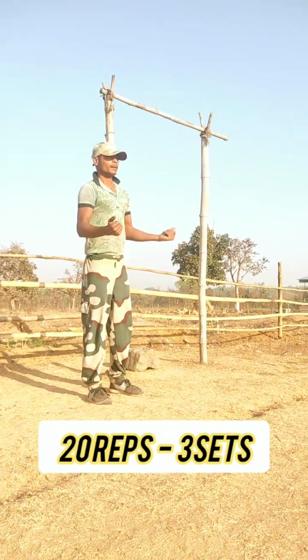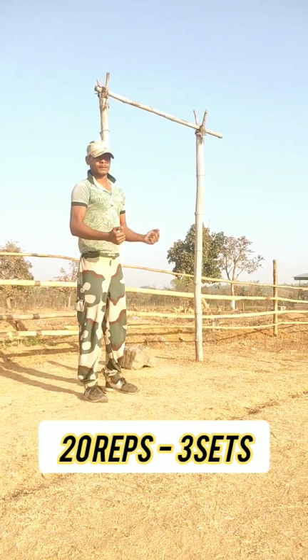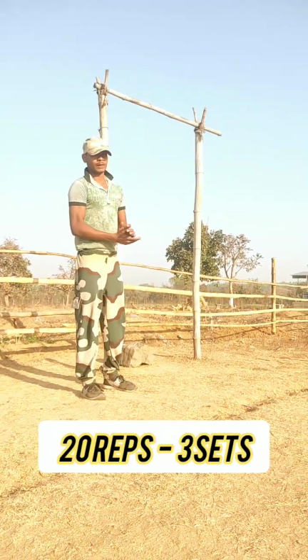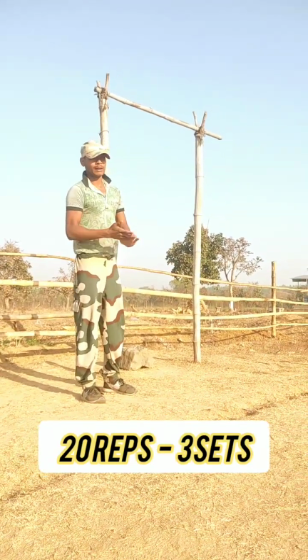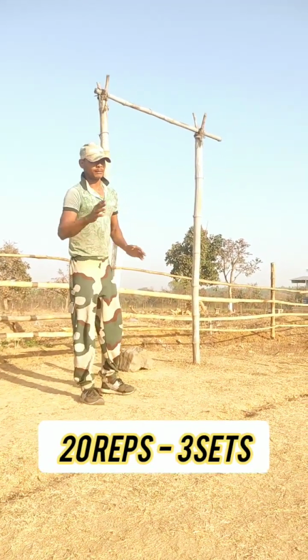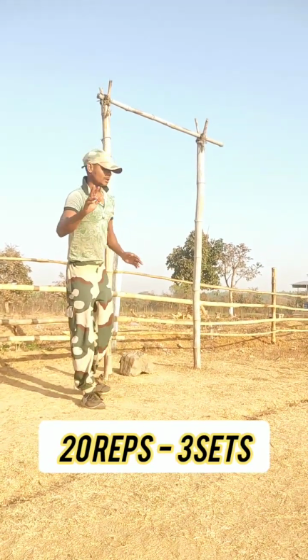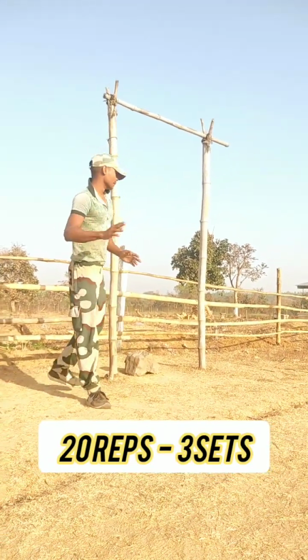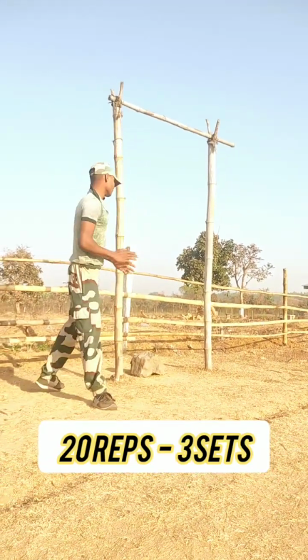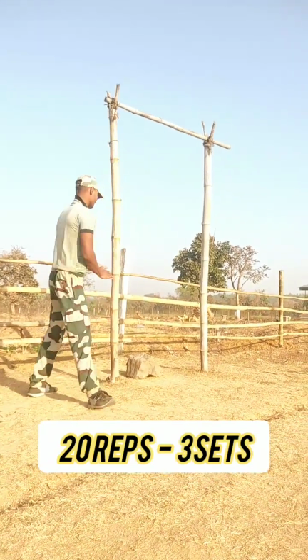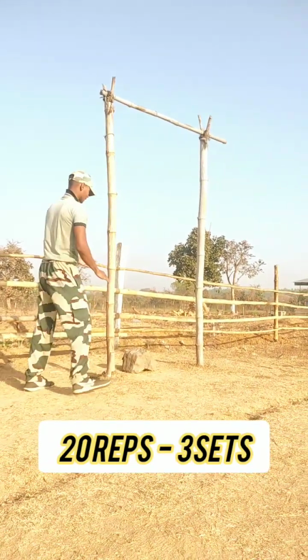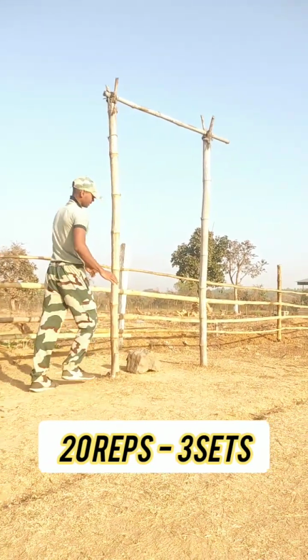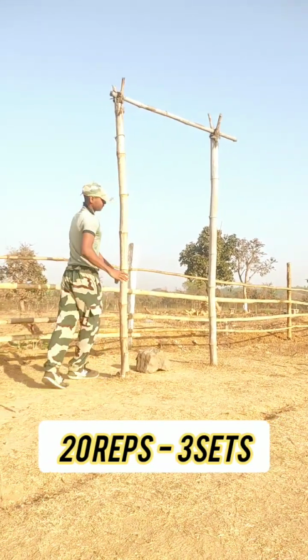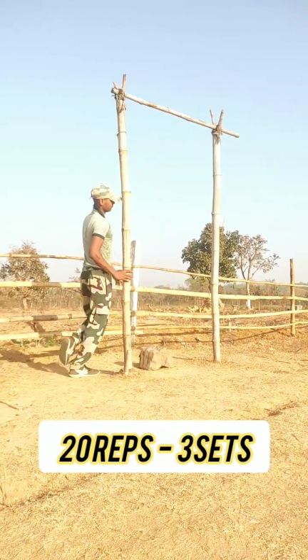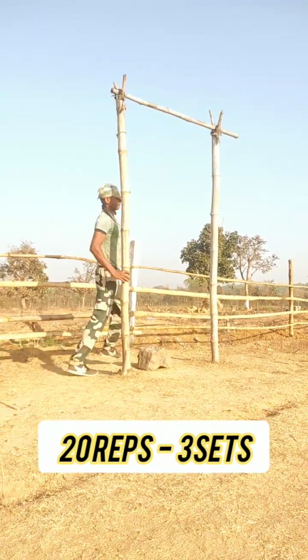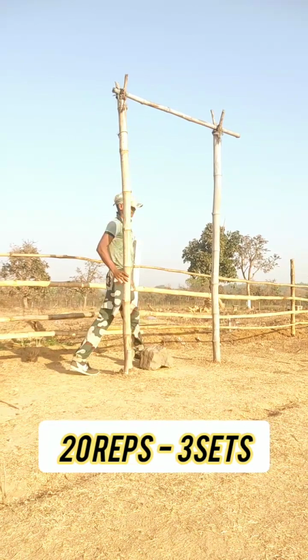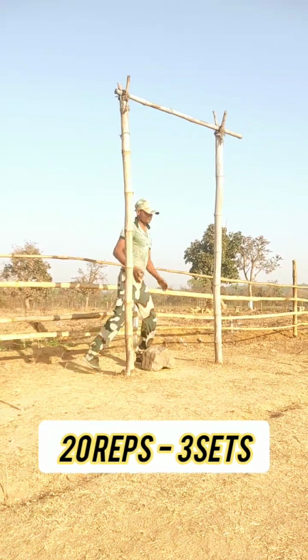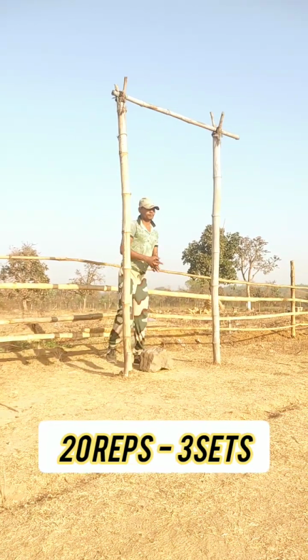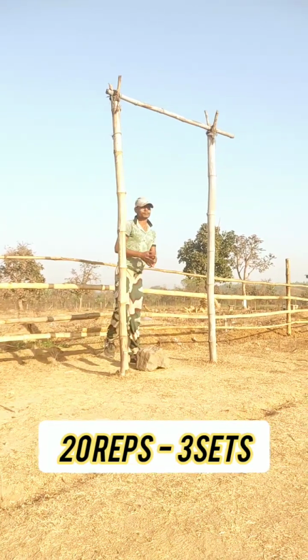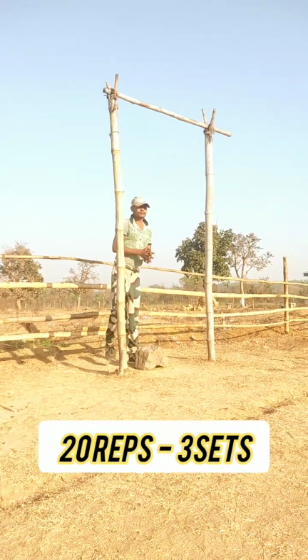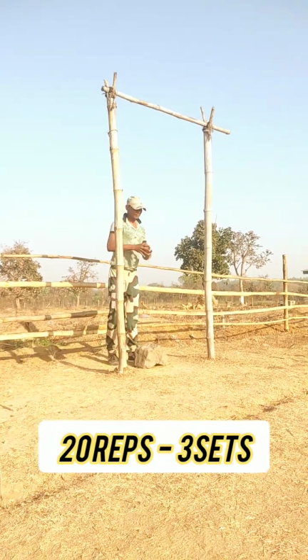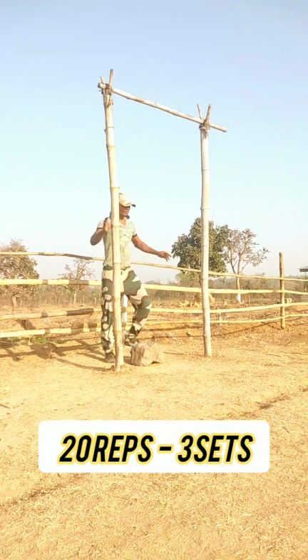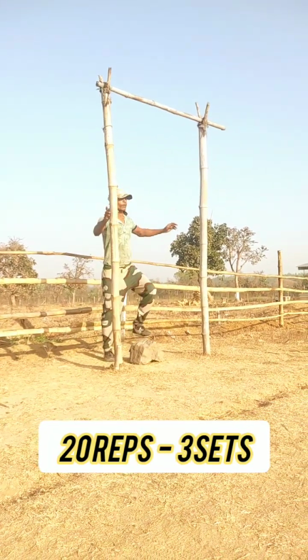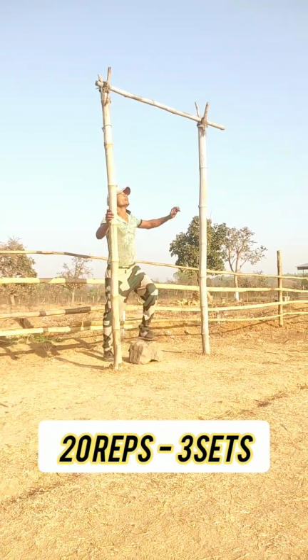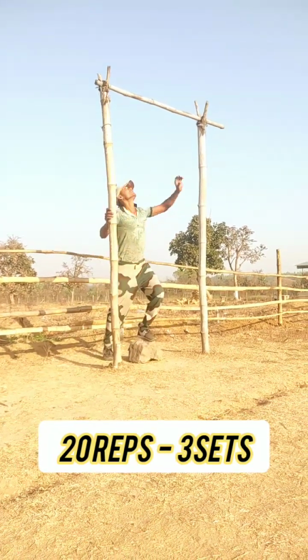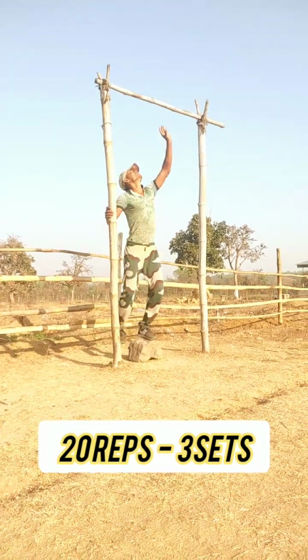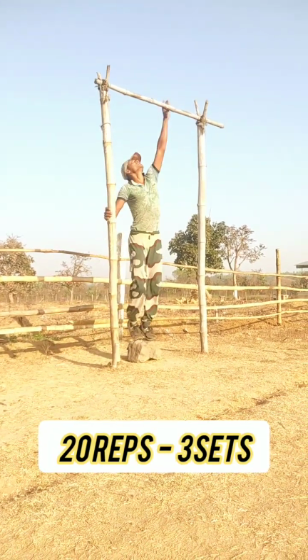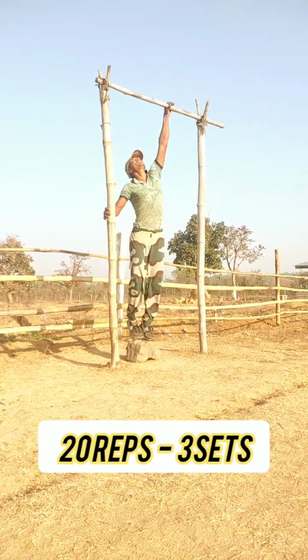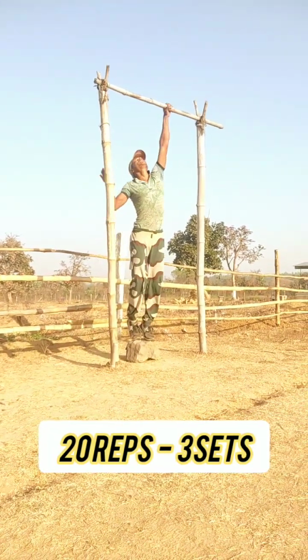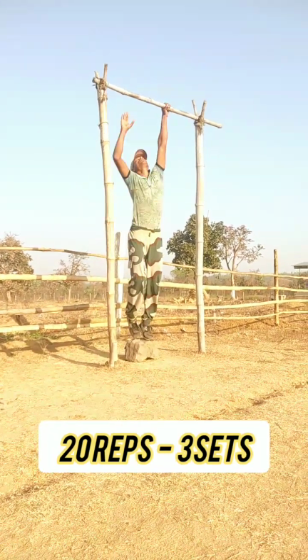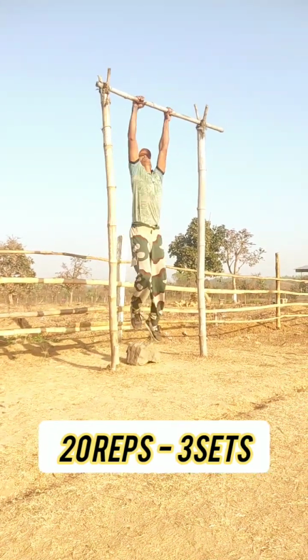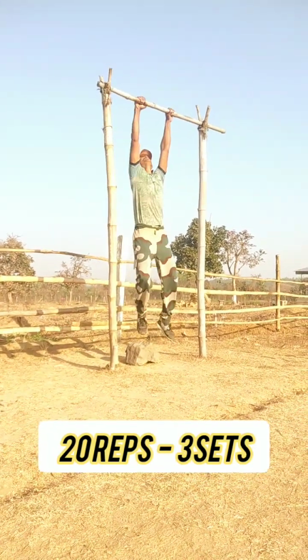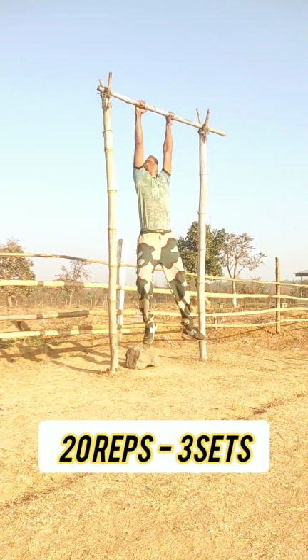Then I will do a normal pull up. This is how you will do a normal pull up.